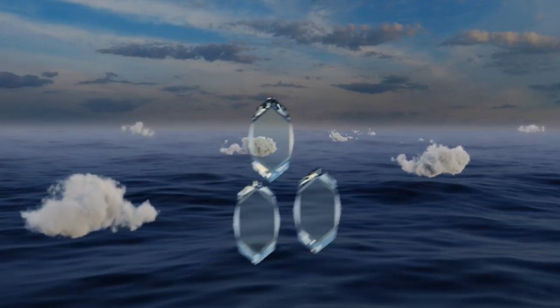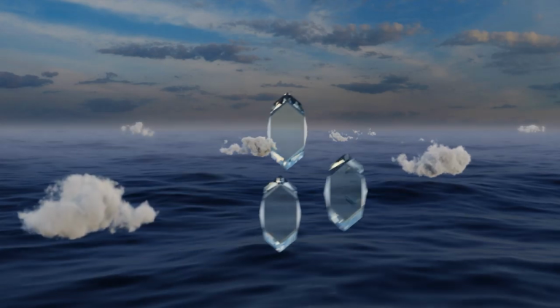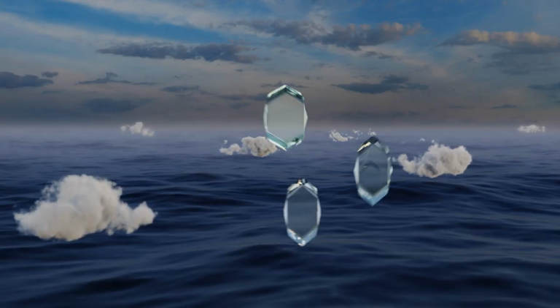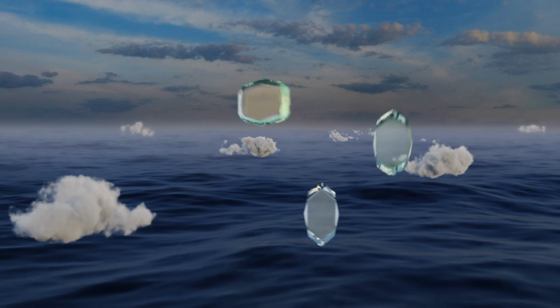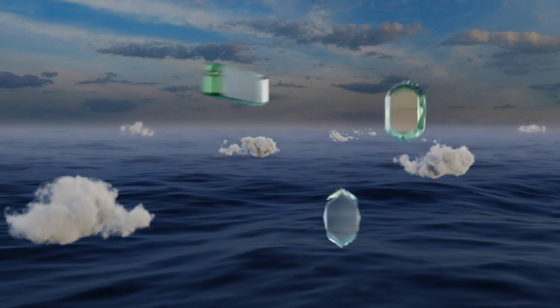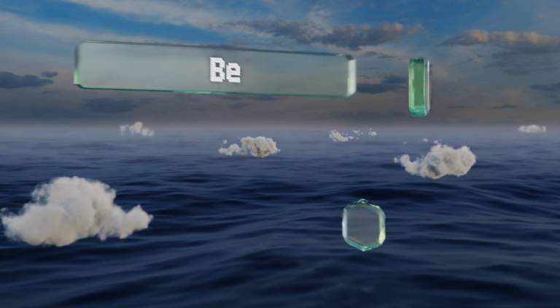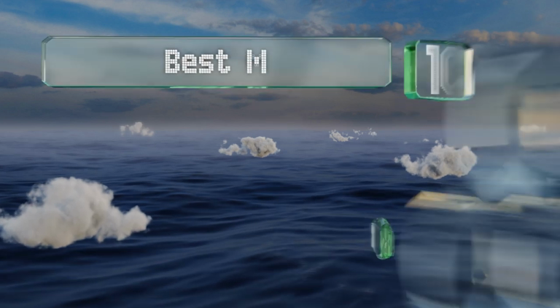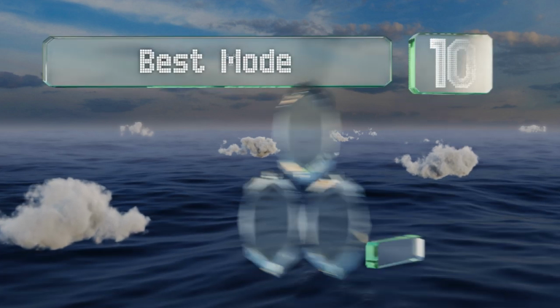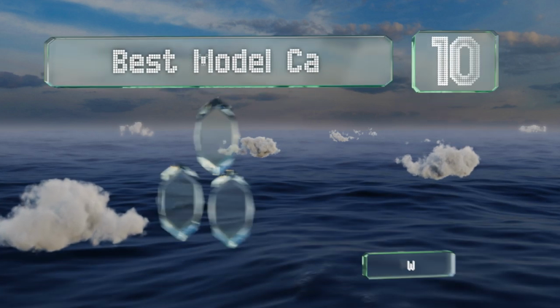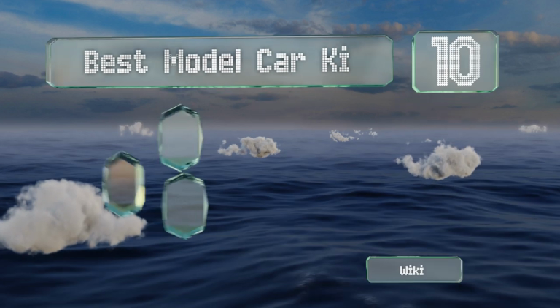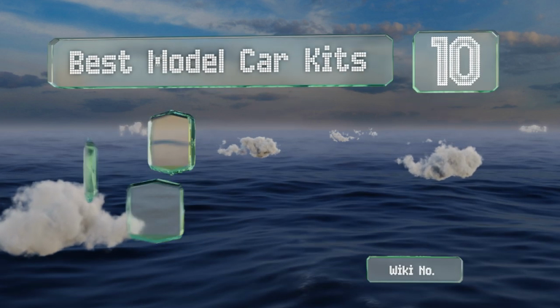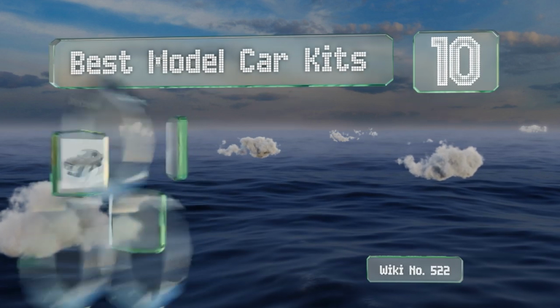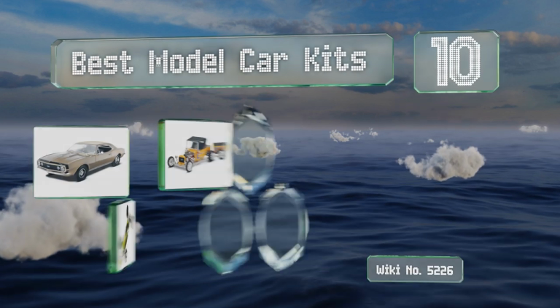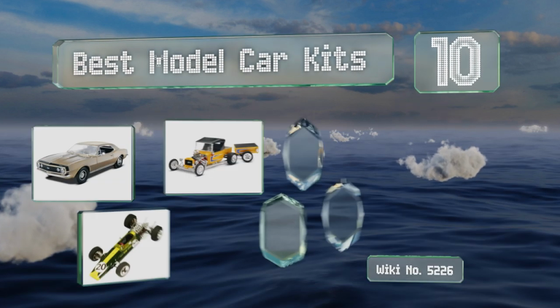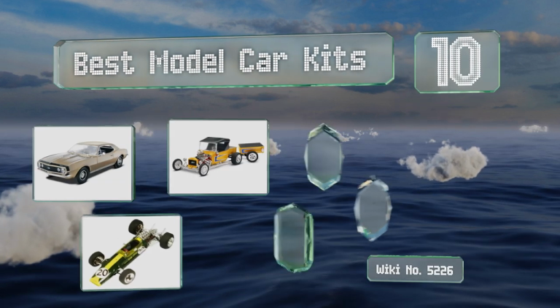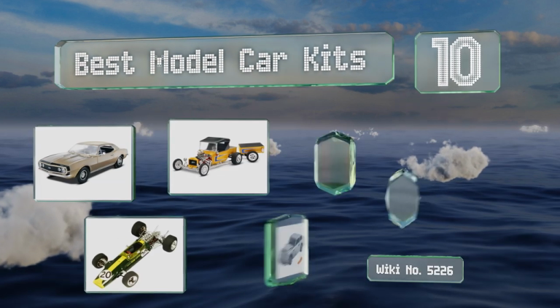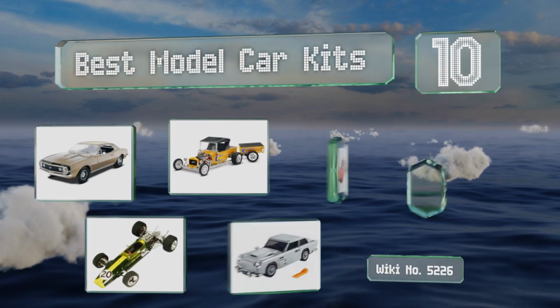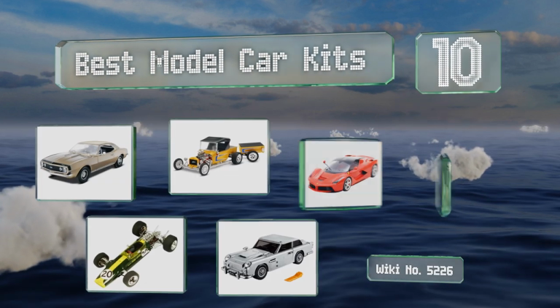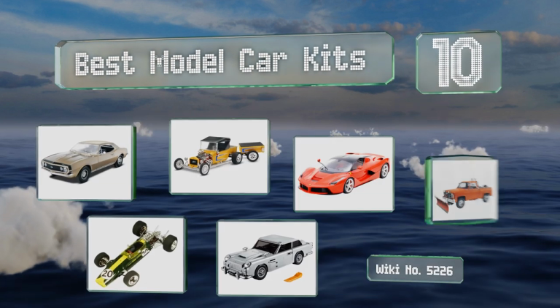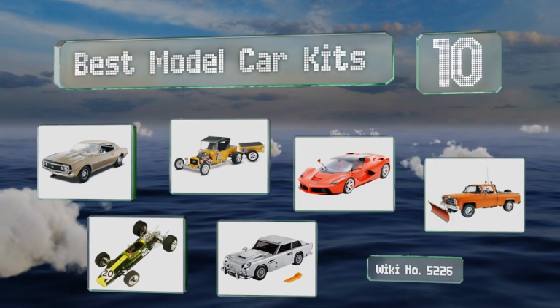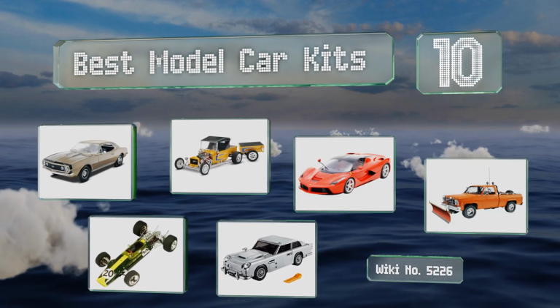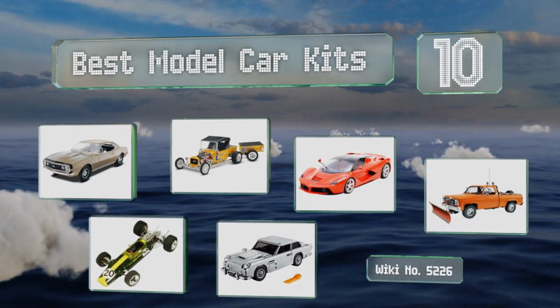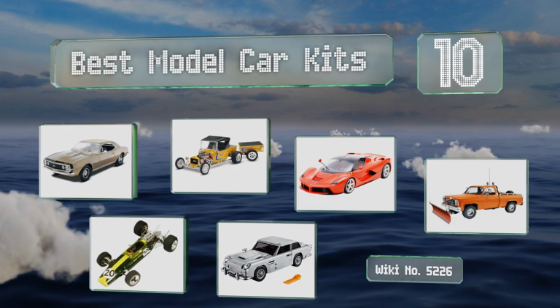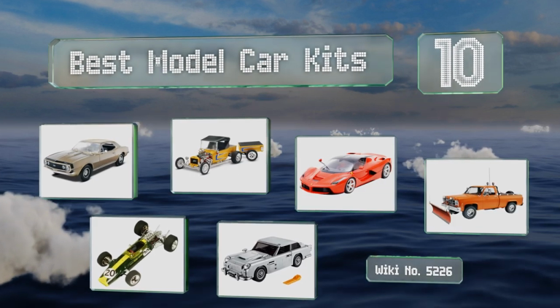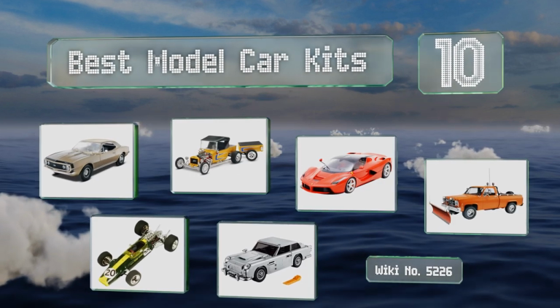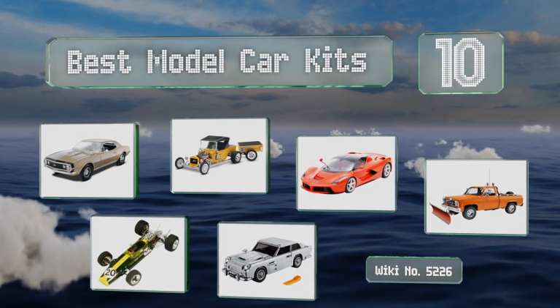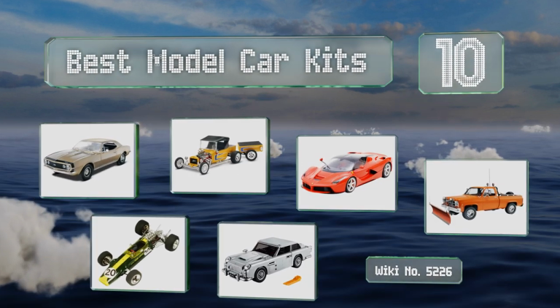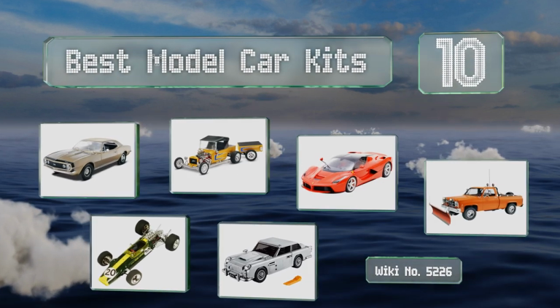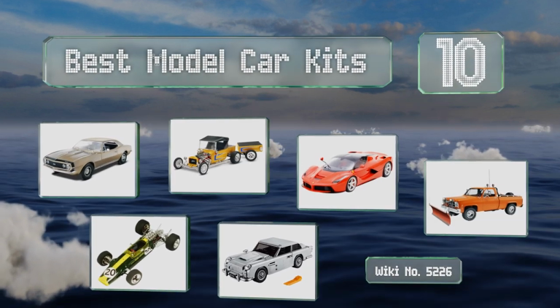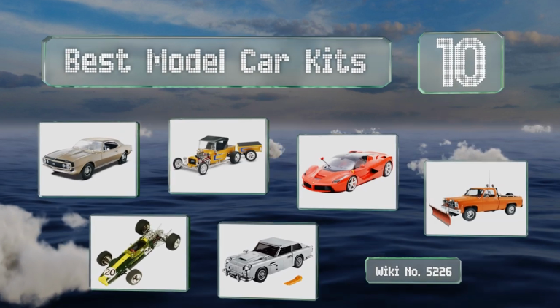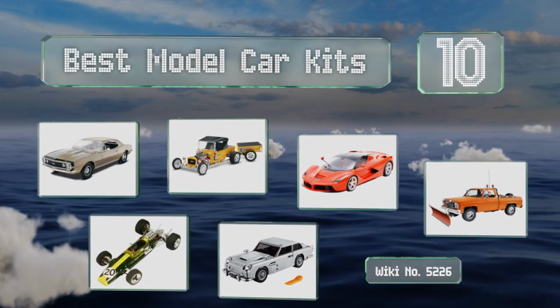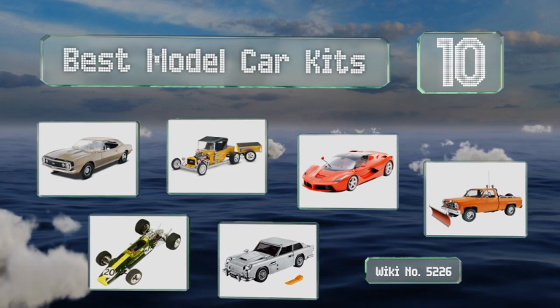EasyVid presents the 10 best model car kits. Let's get started with the list.